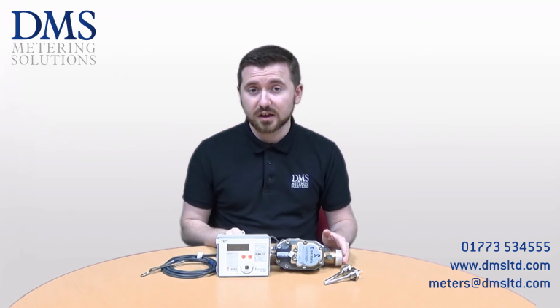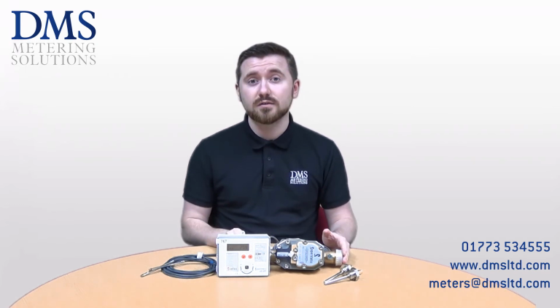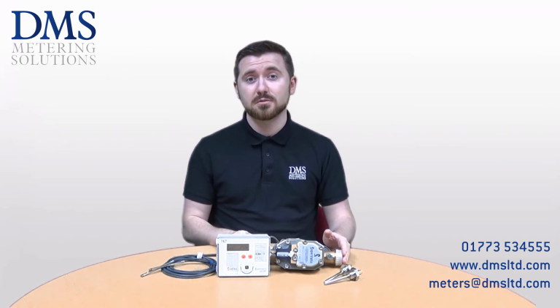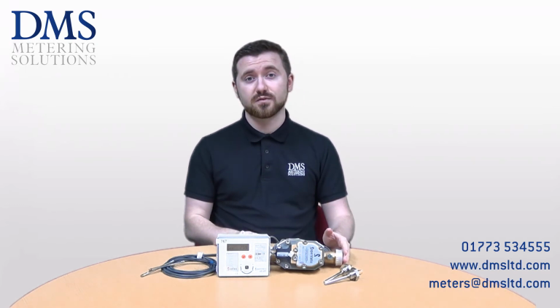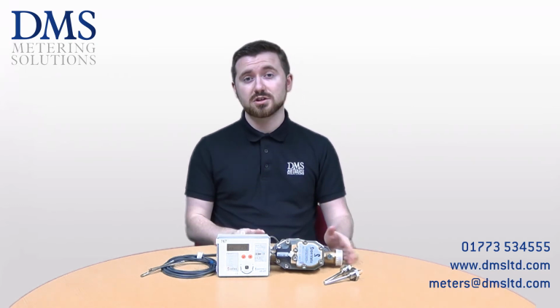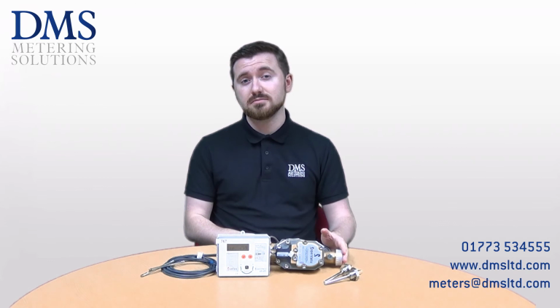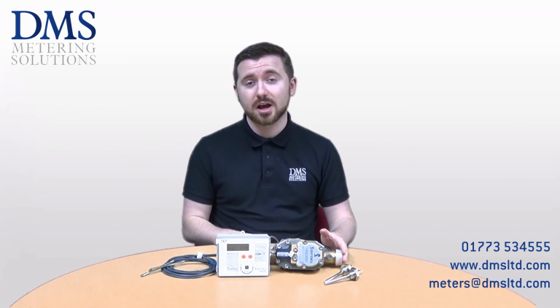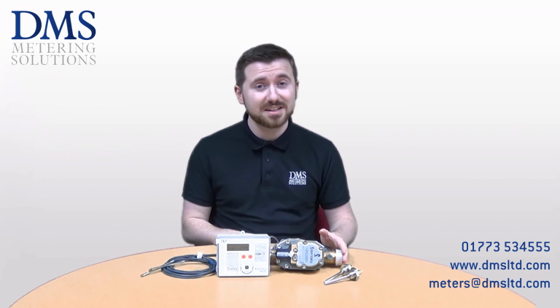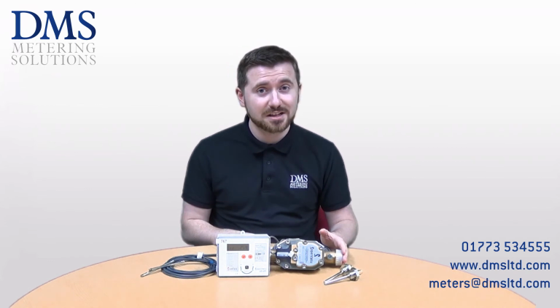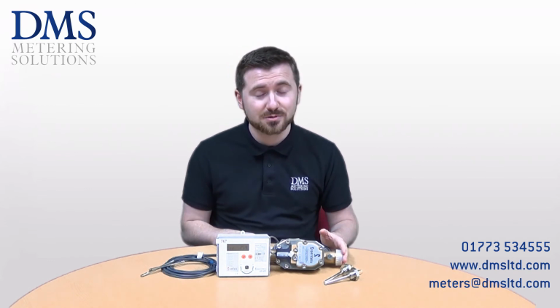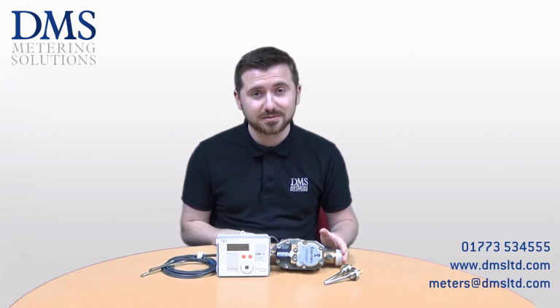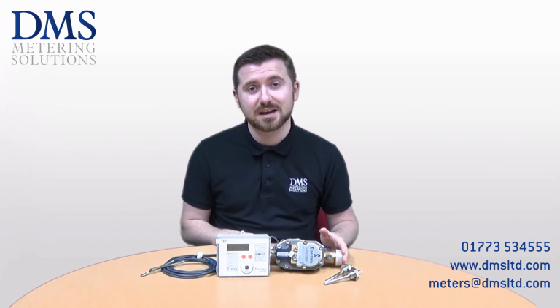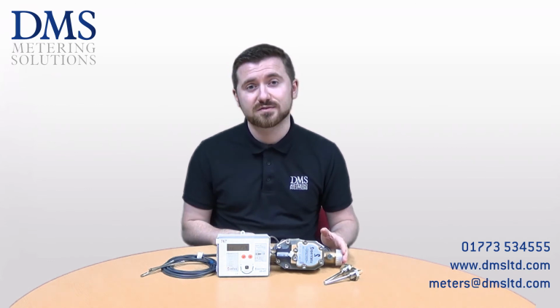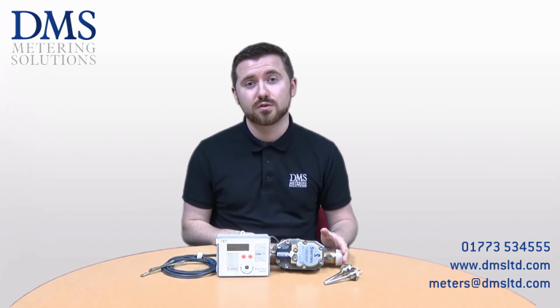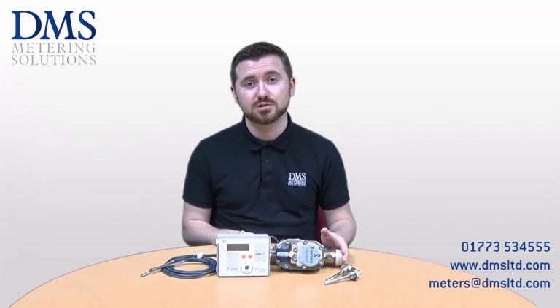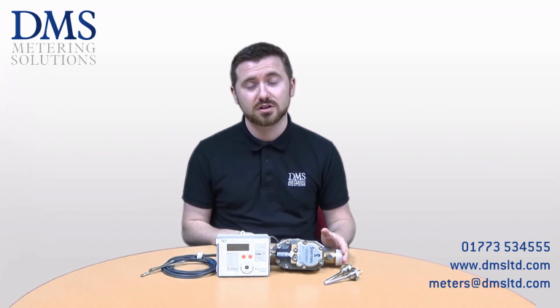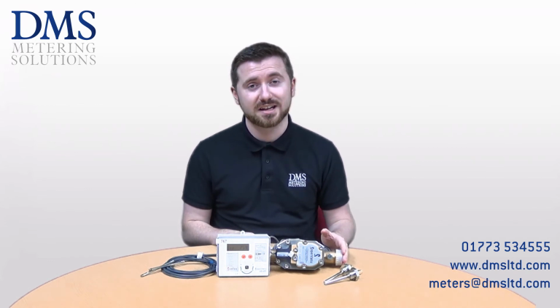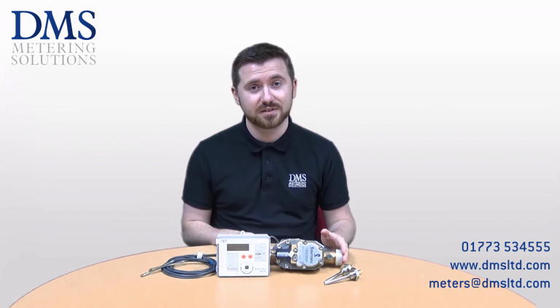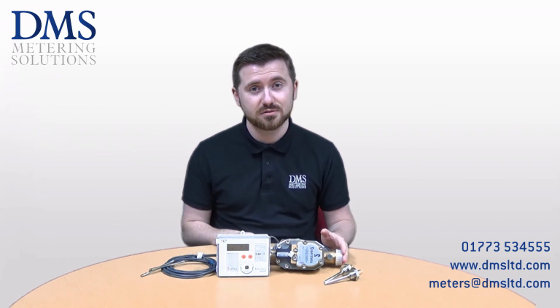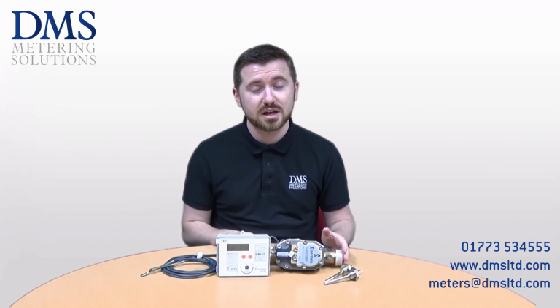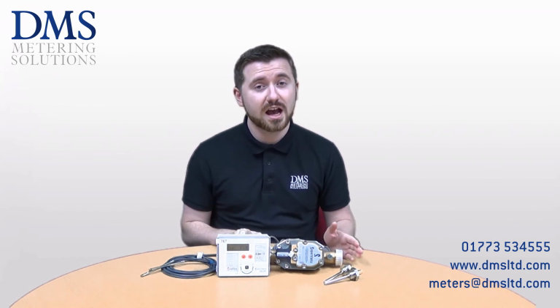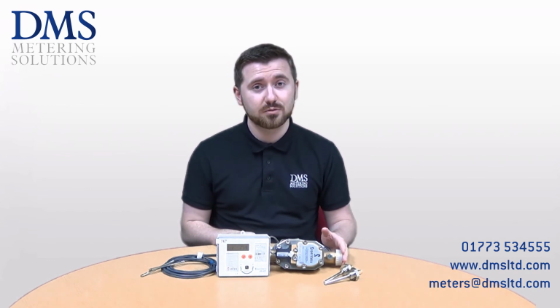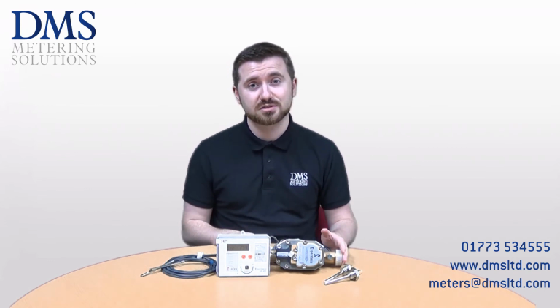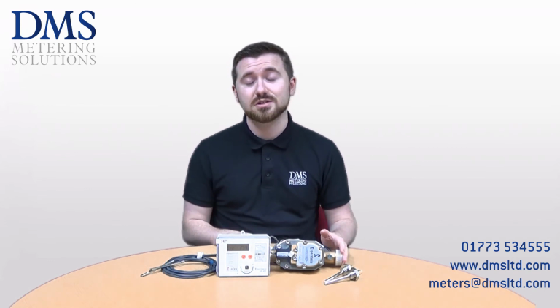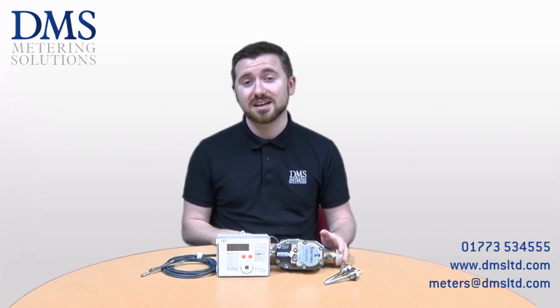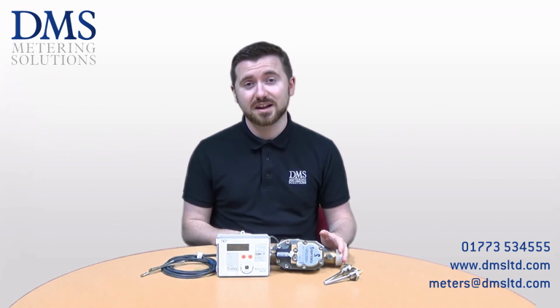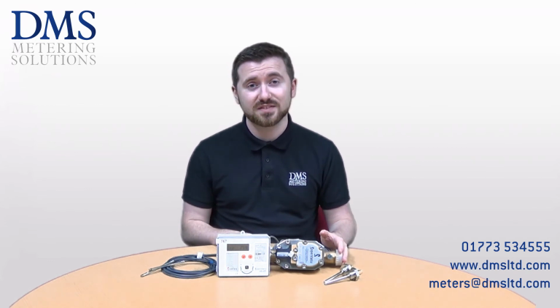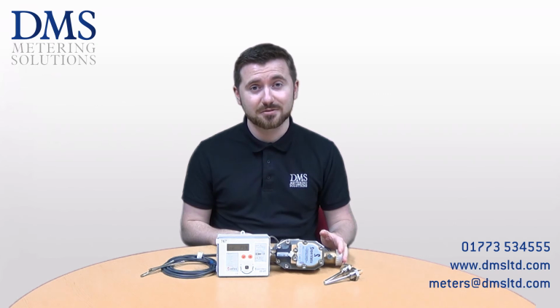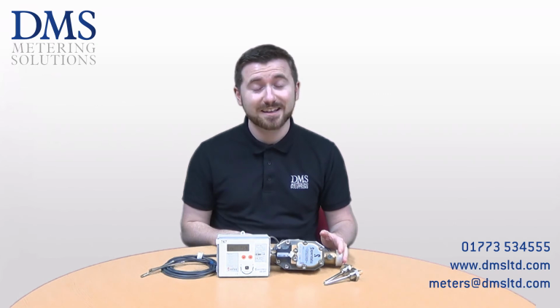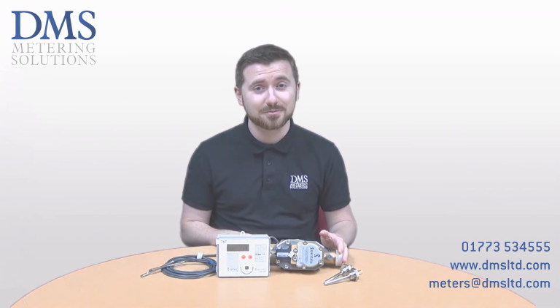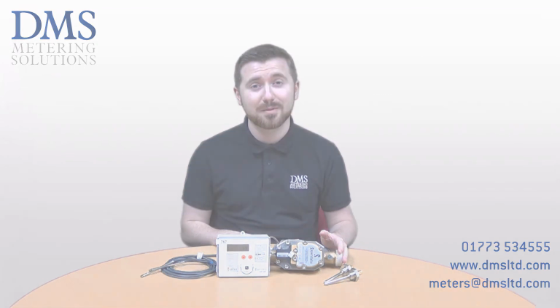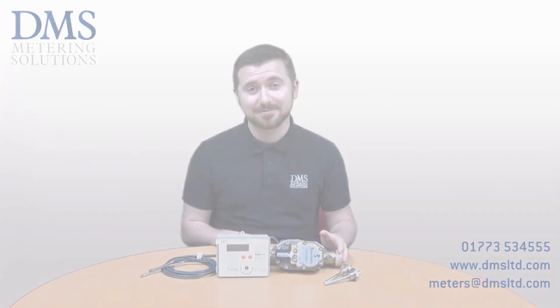Thank you very much for watching. Please stay subscribed to DMS for all future content and videos, and we shall see you in the next video. Thank you, bye bye.